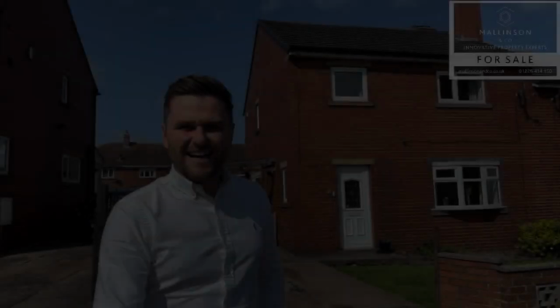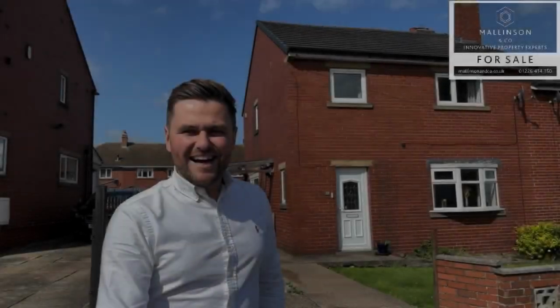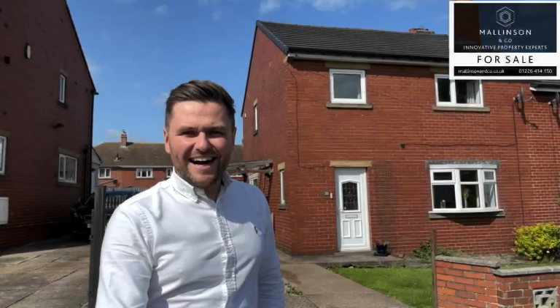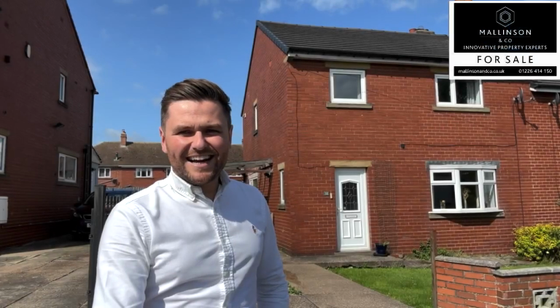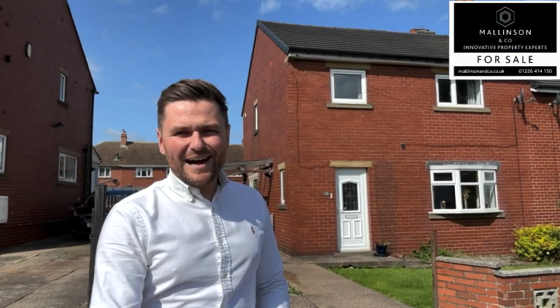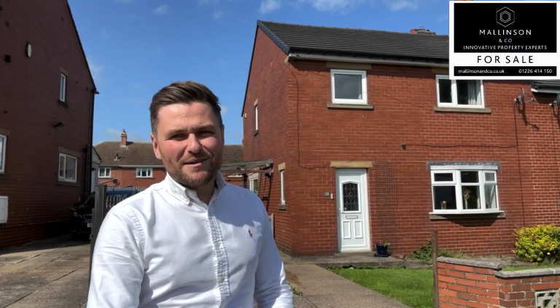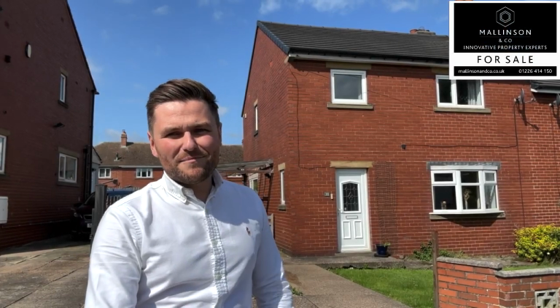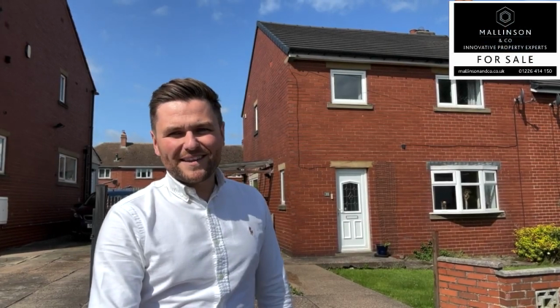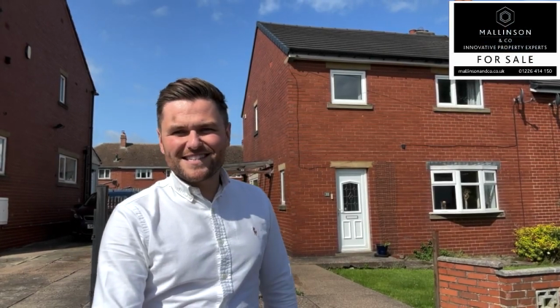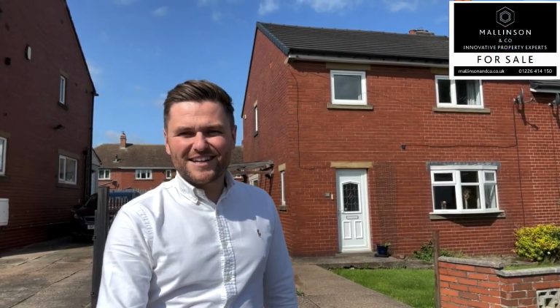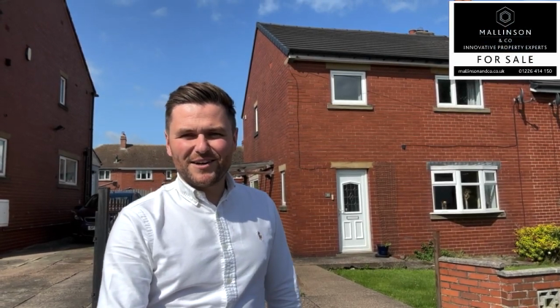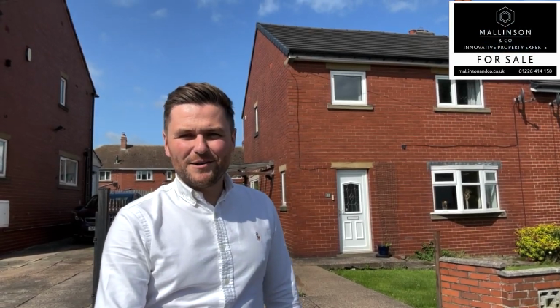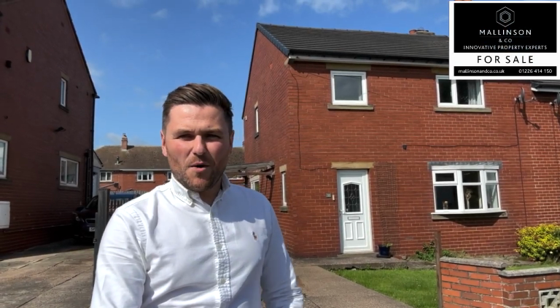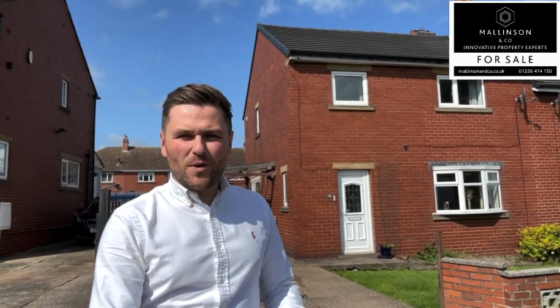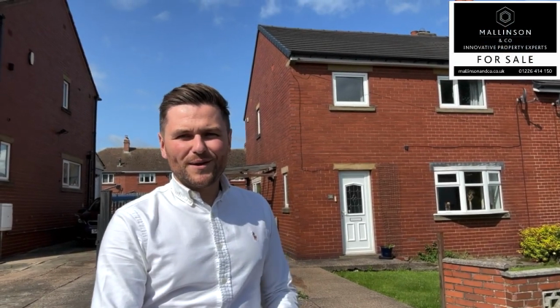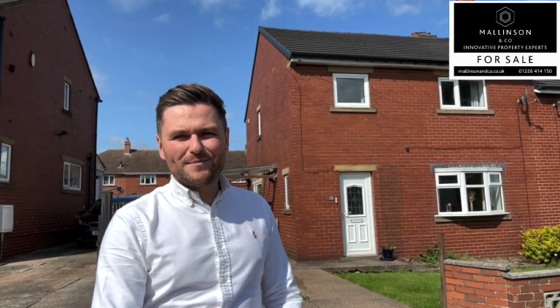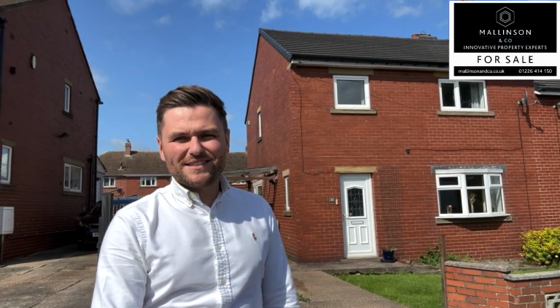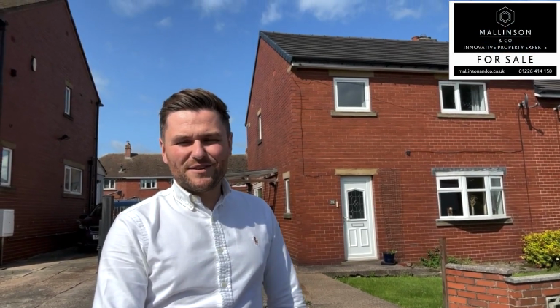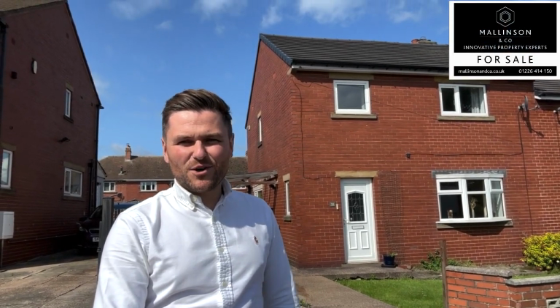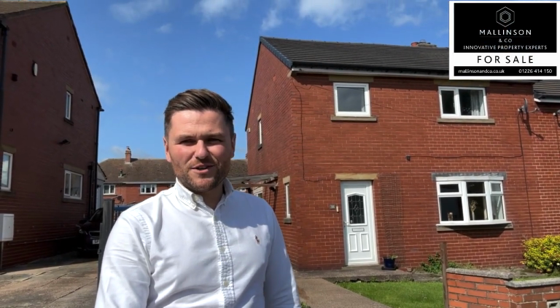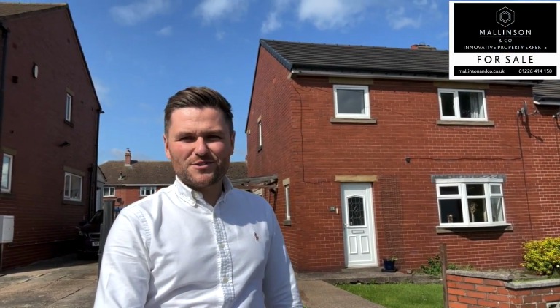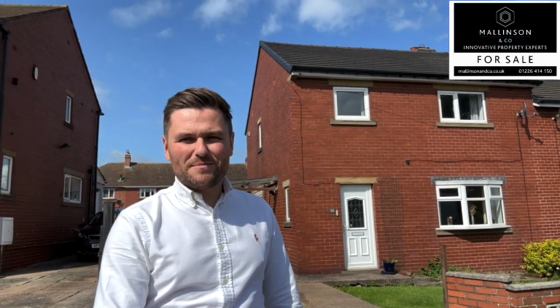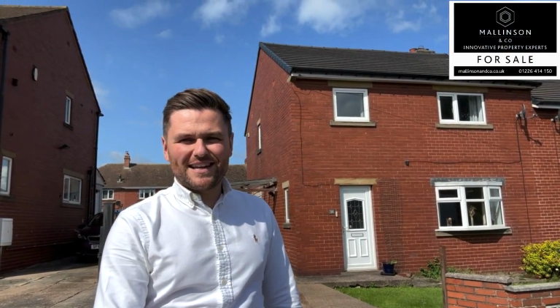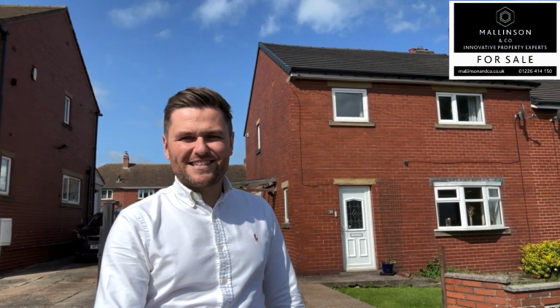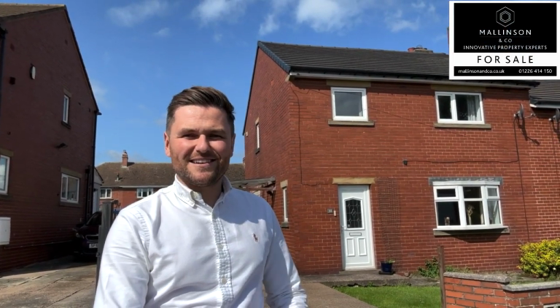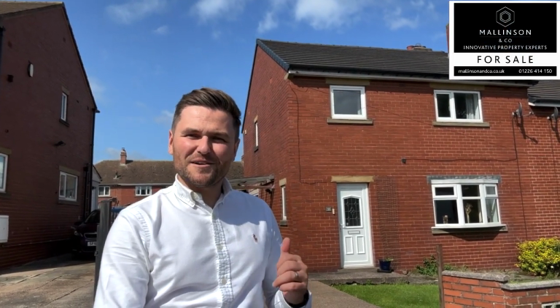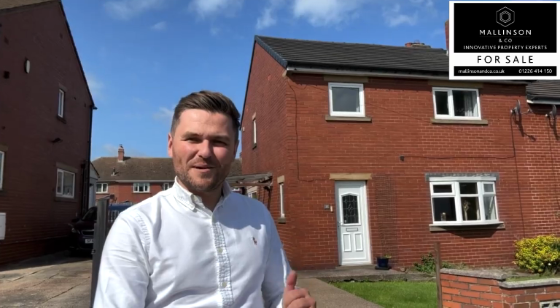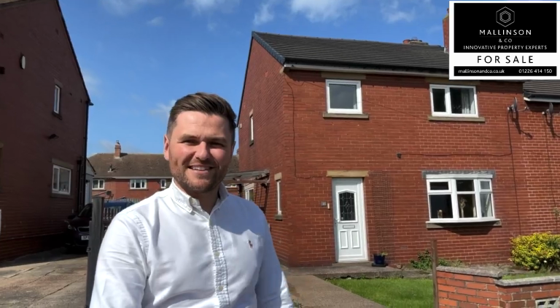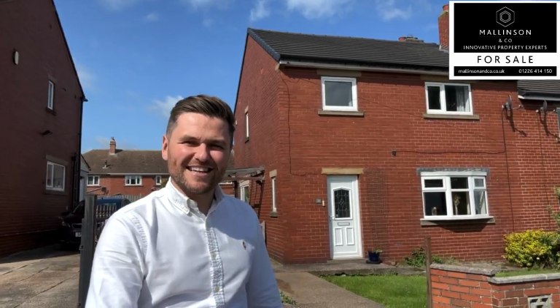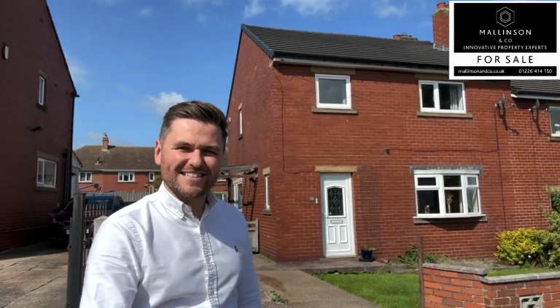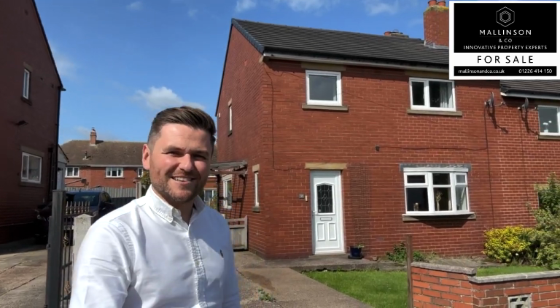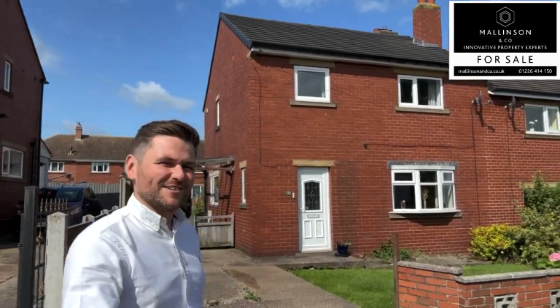Hi, I'm Ben from Mallinston & Co. Welcome to Victoria Street, Penniston. Come on in, let's take a look.